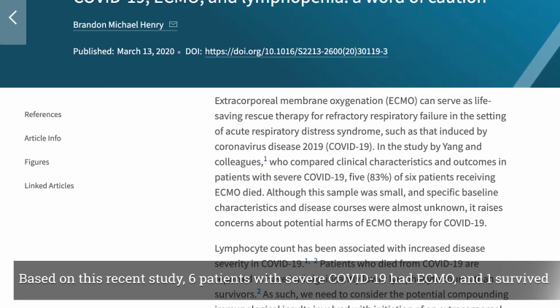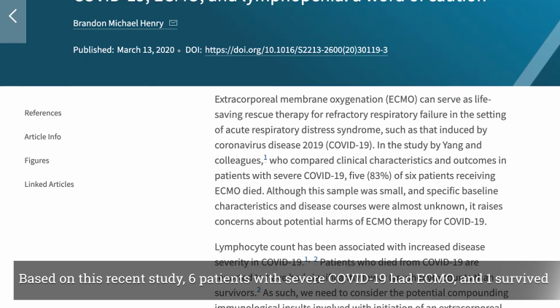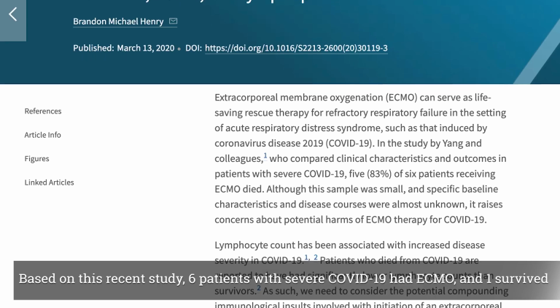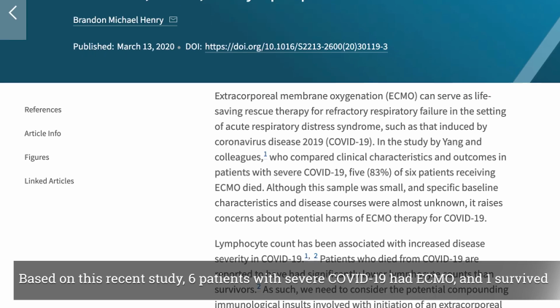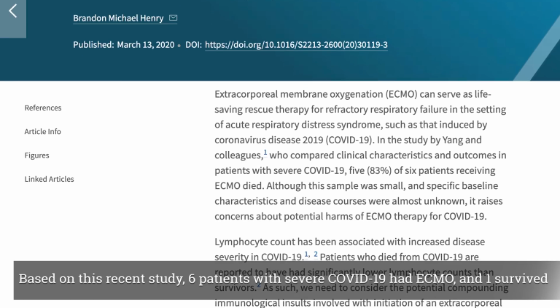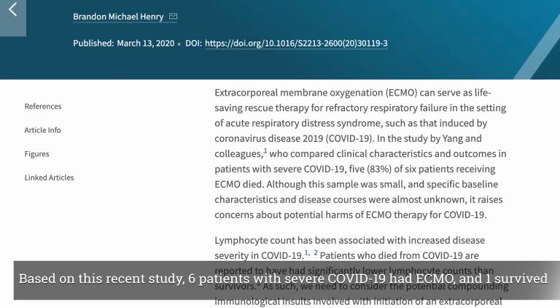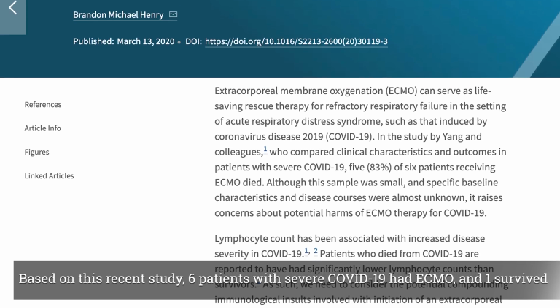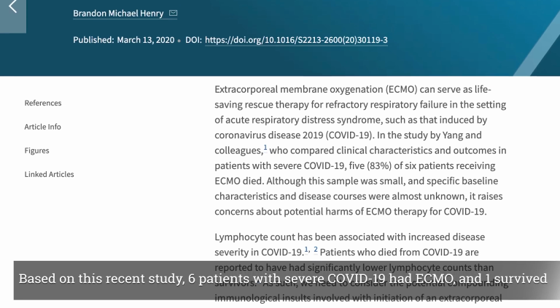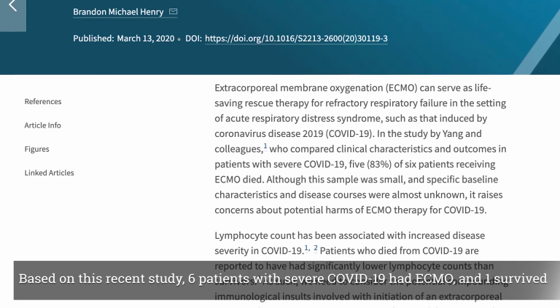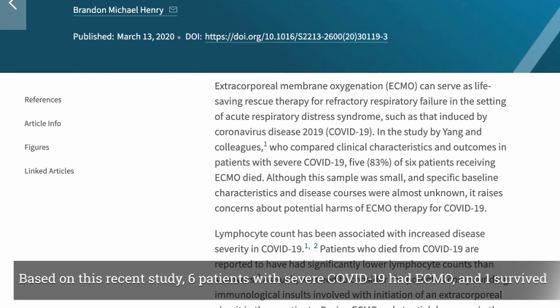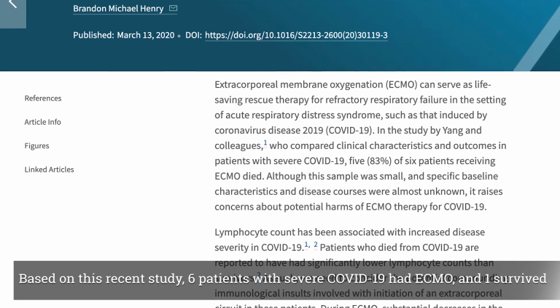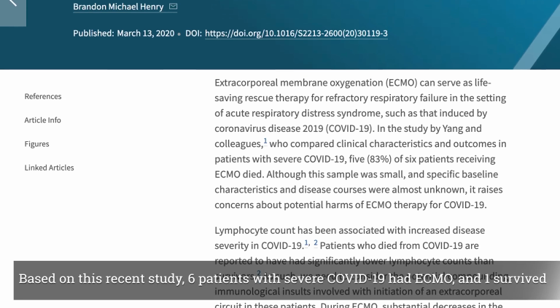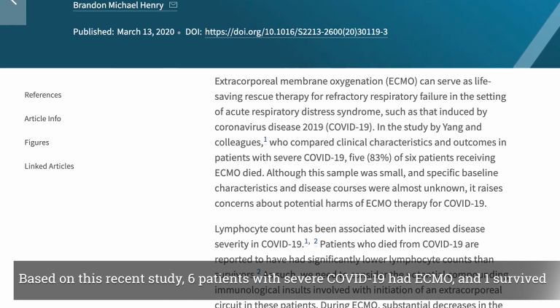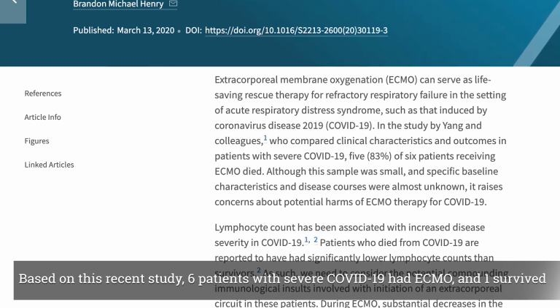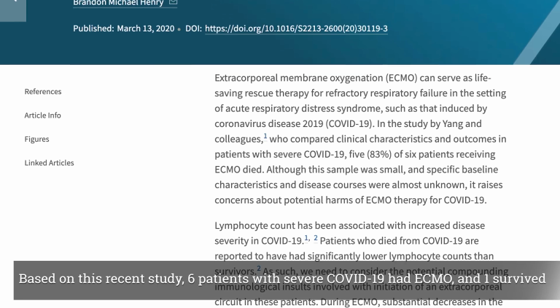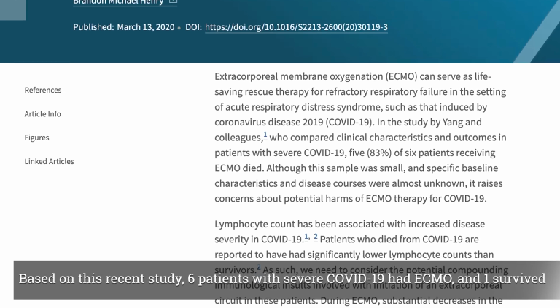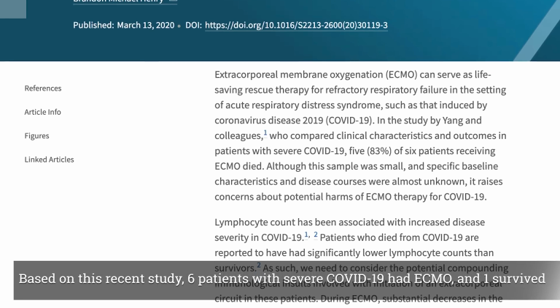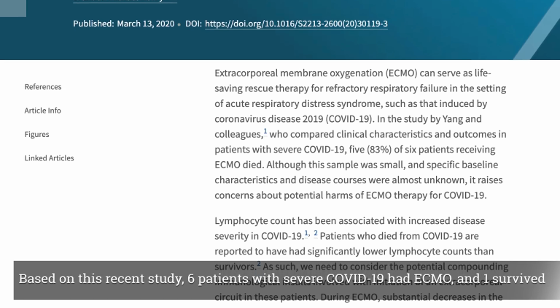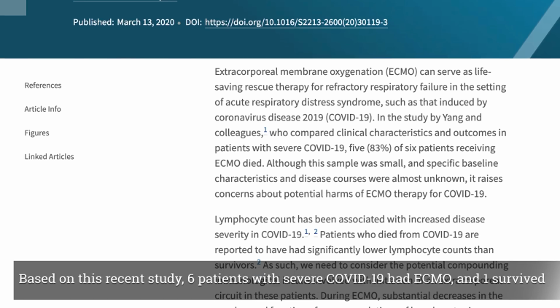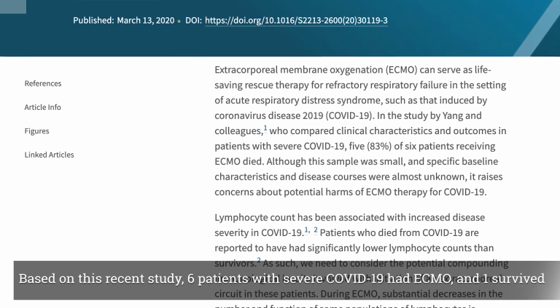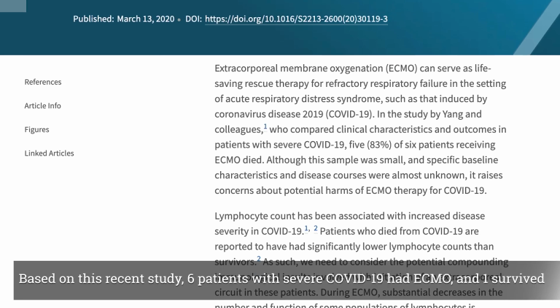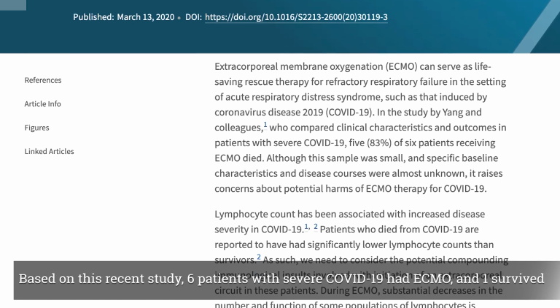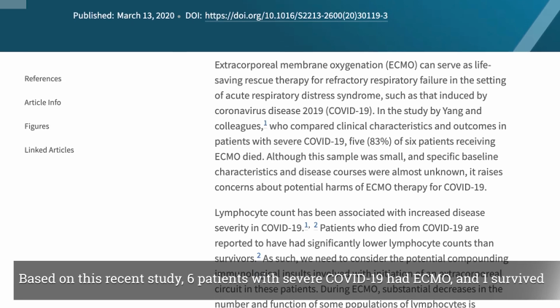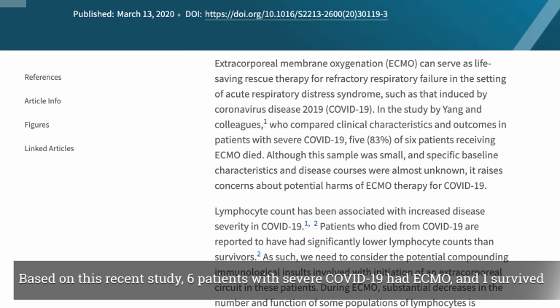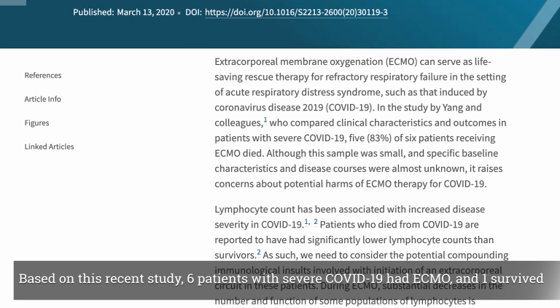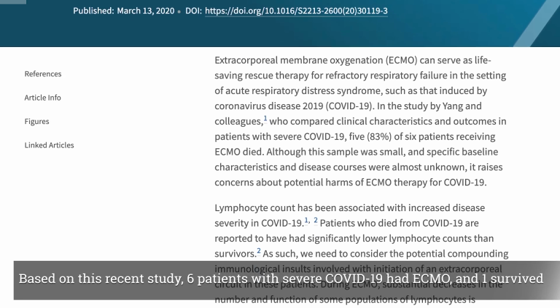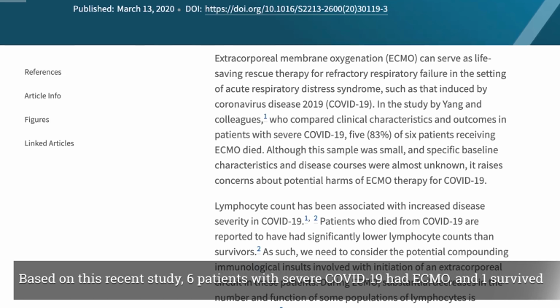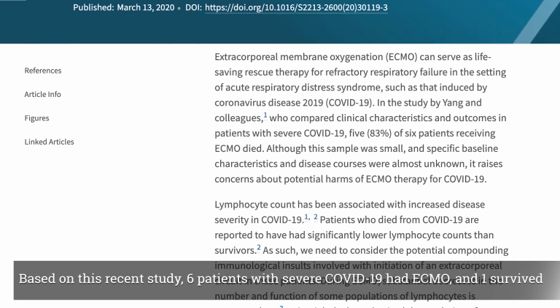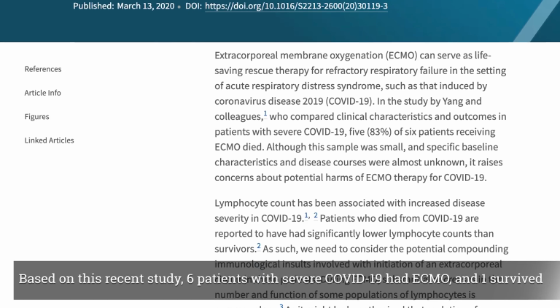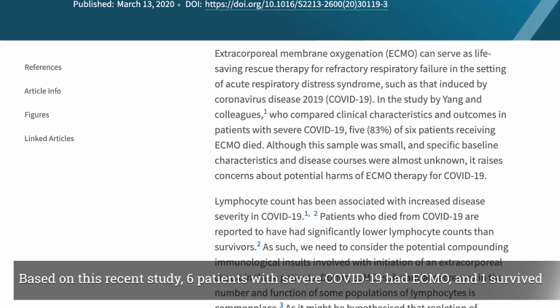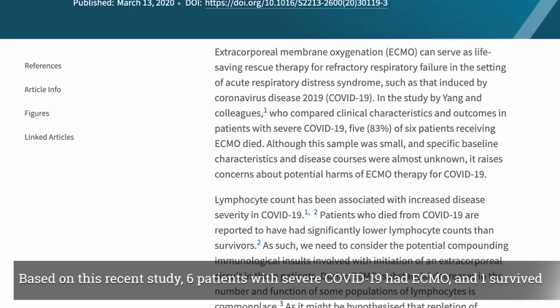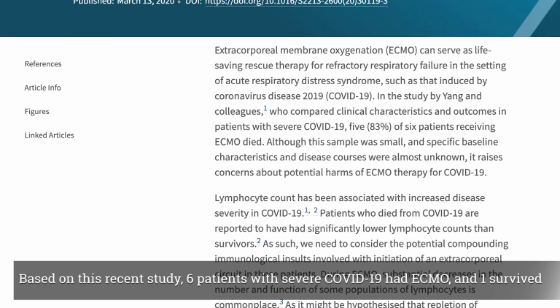So ECMO is a big deal, and there are only about 250 hospitals in this country that perform ECMO.